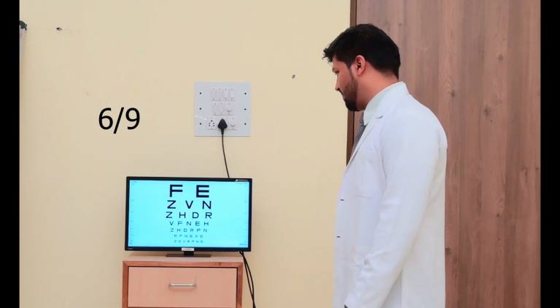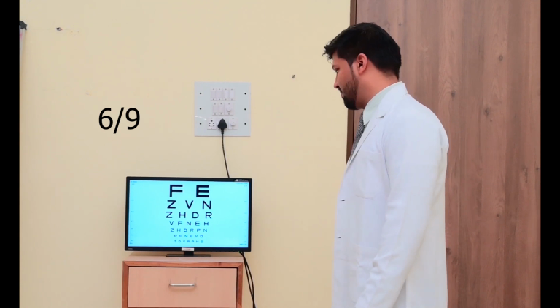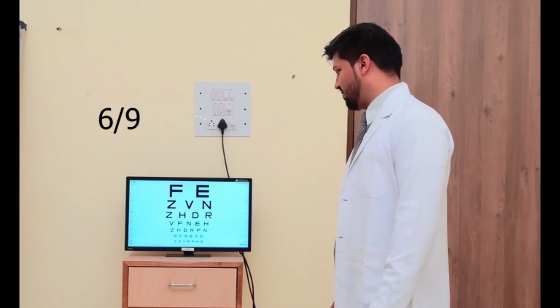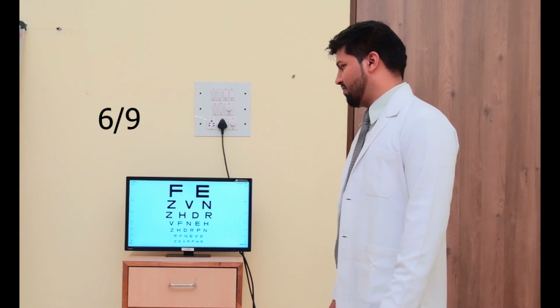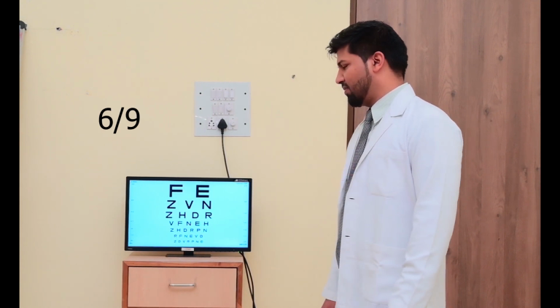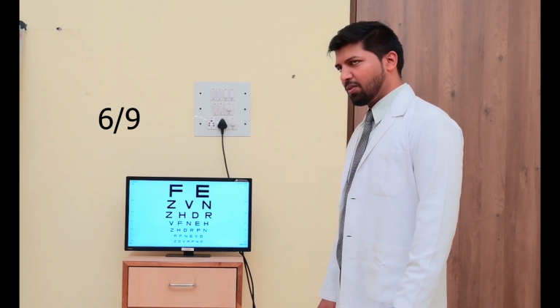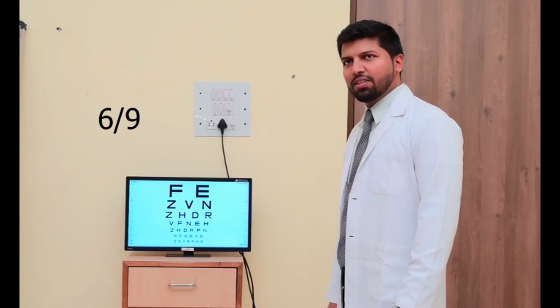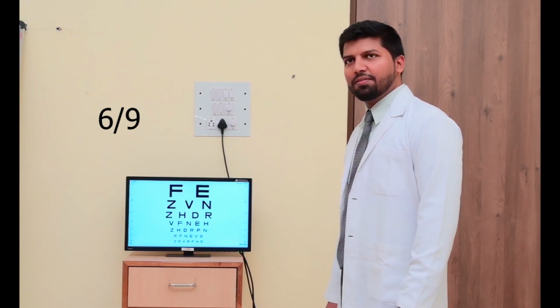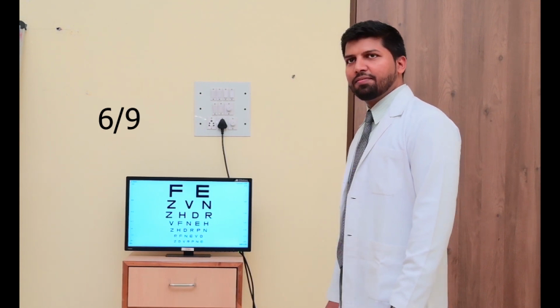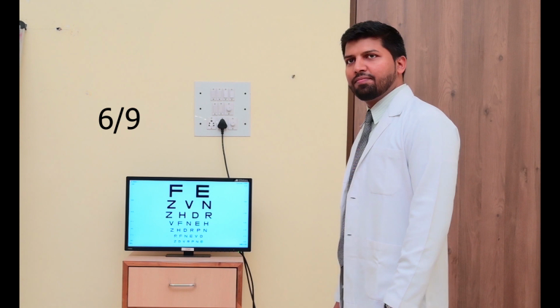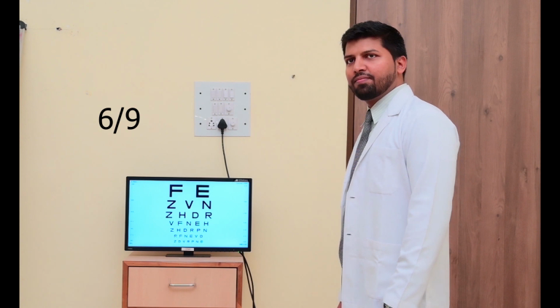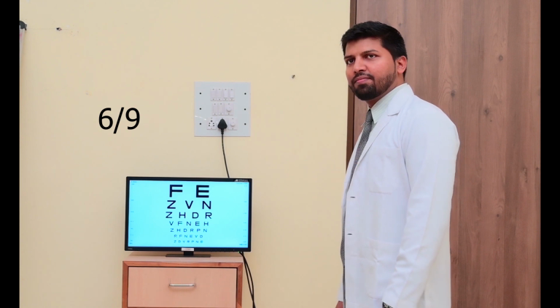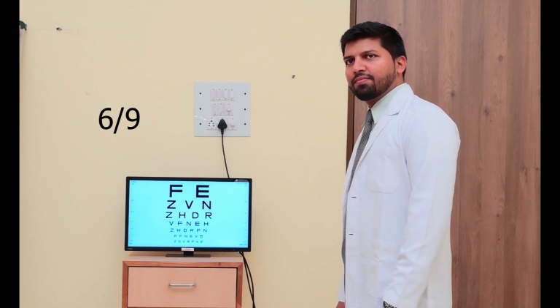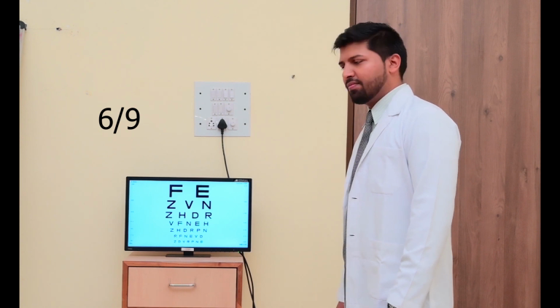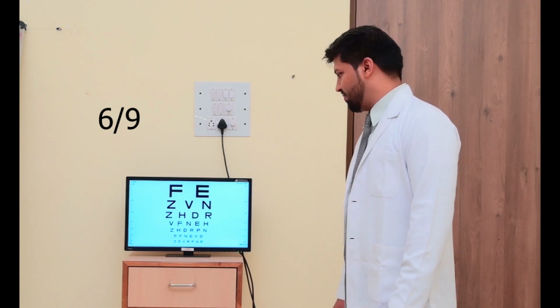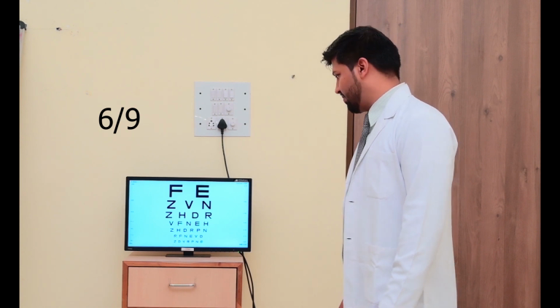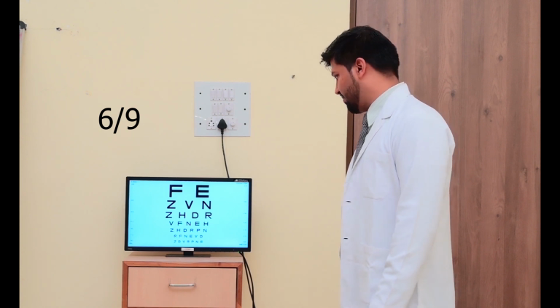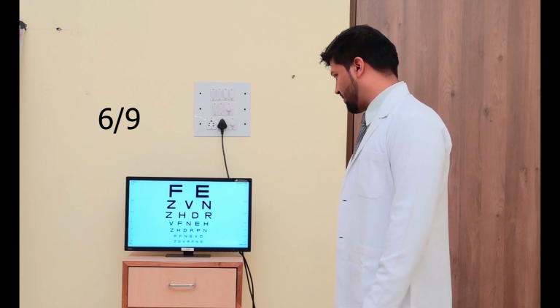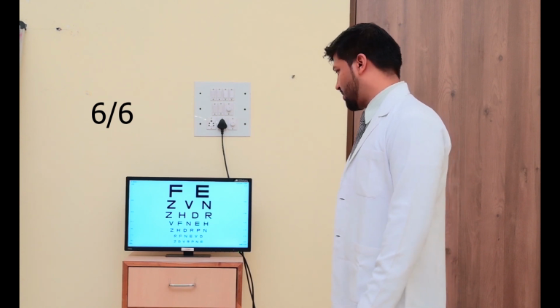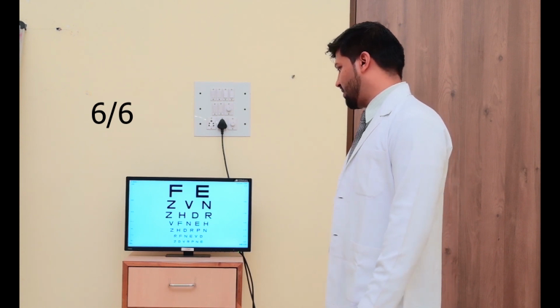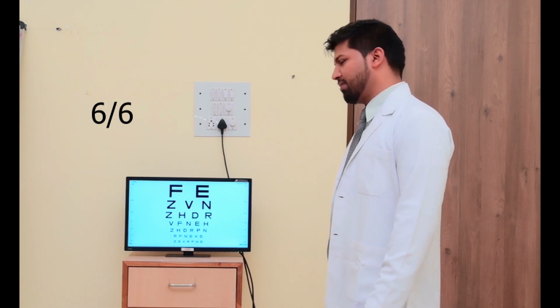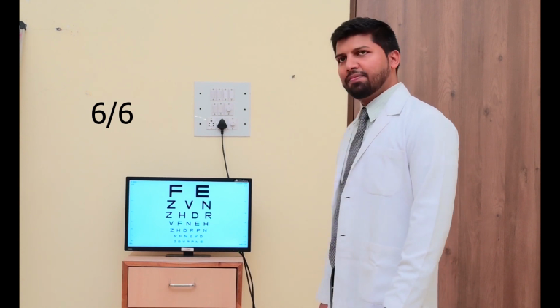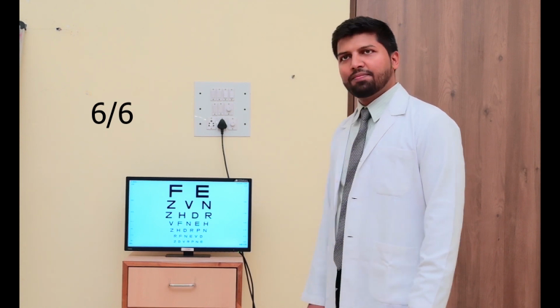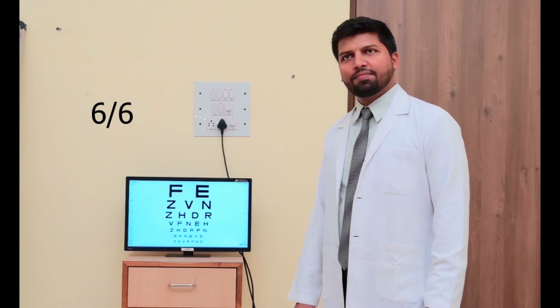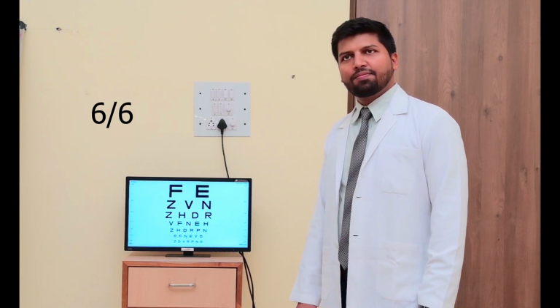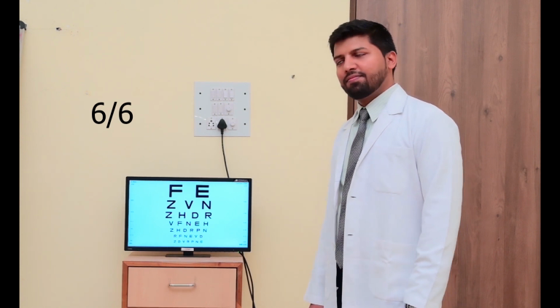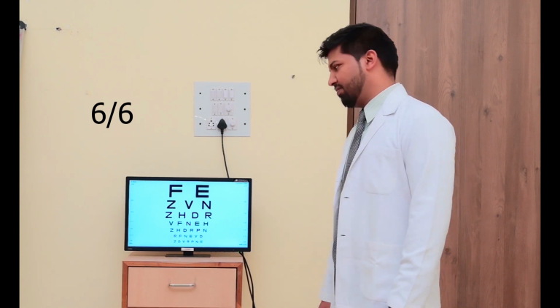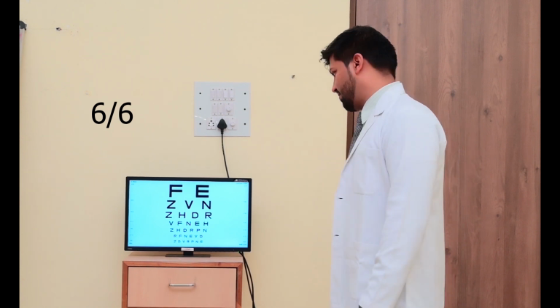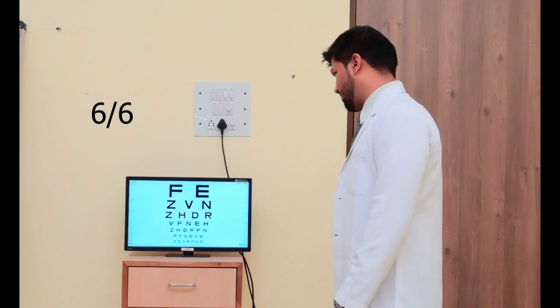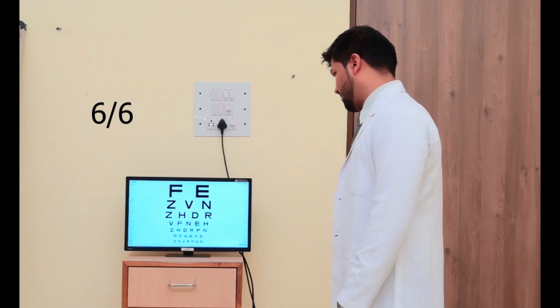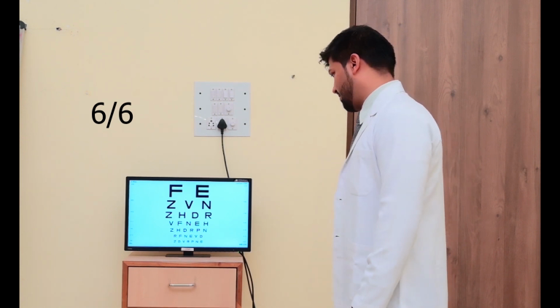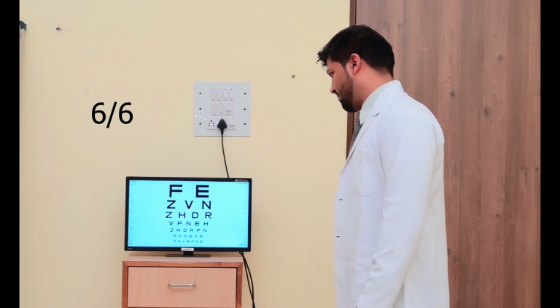E, N, R, F, N, E, D, Z, D, B, R, E, N, E.